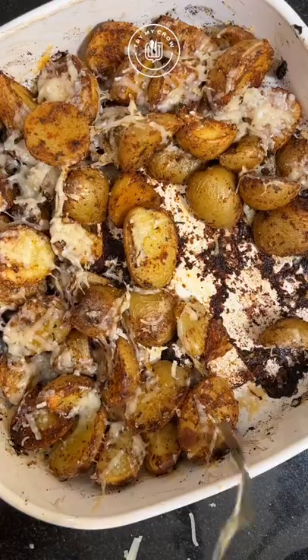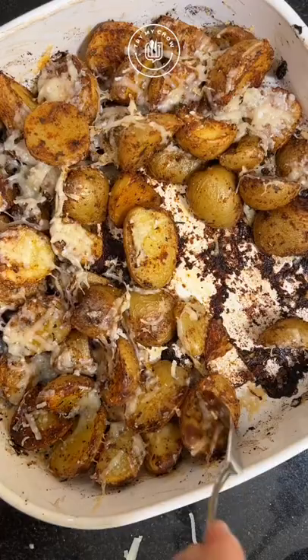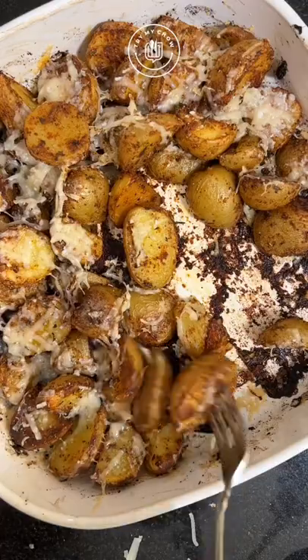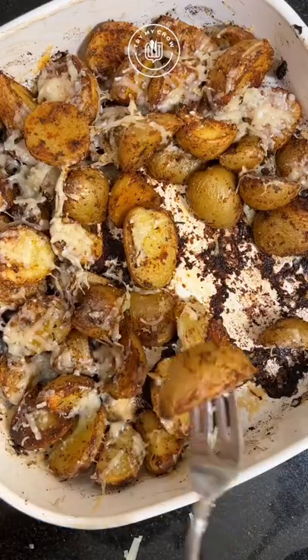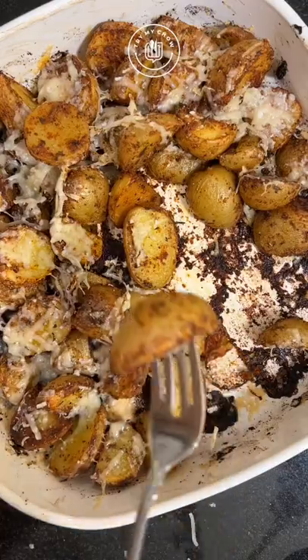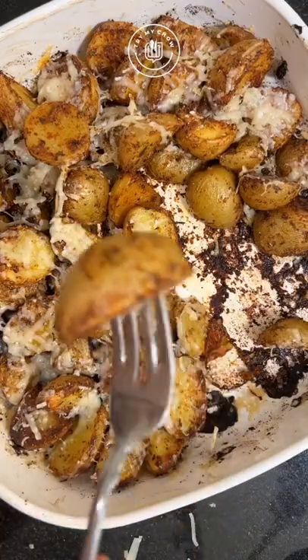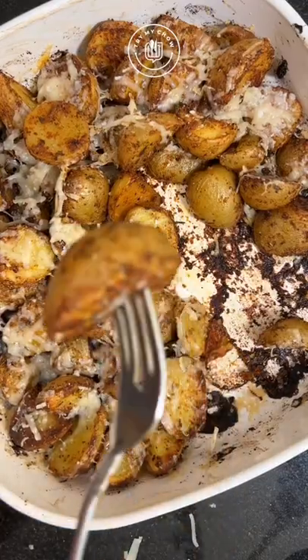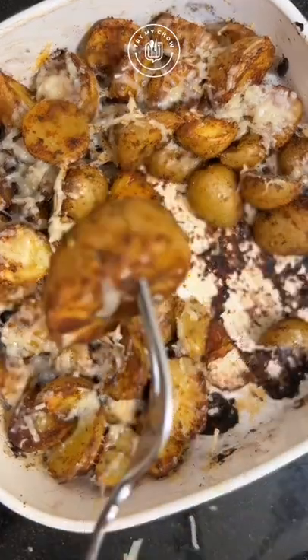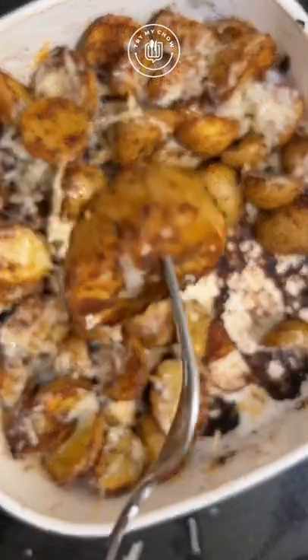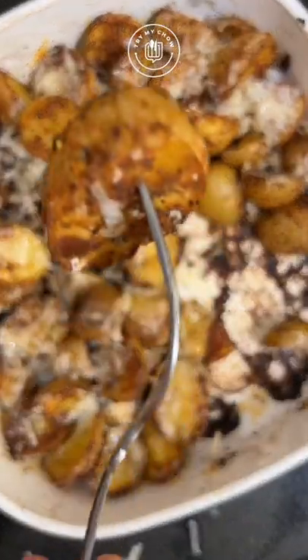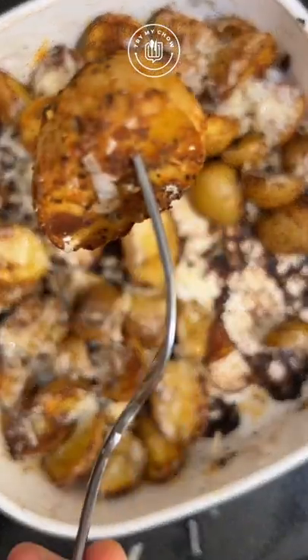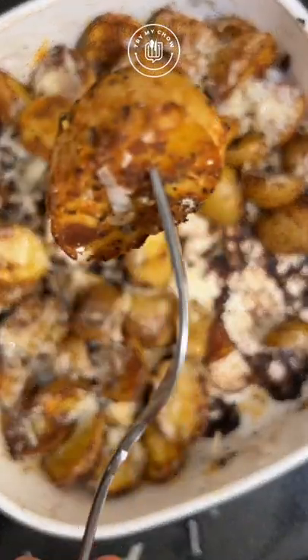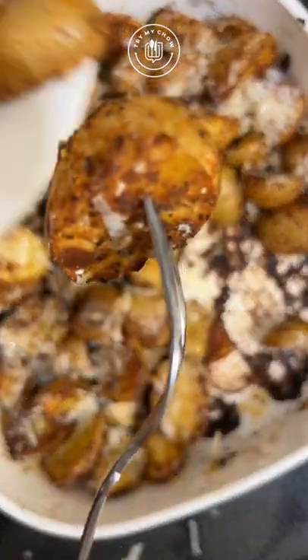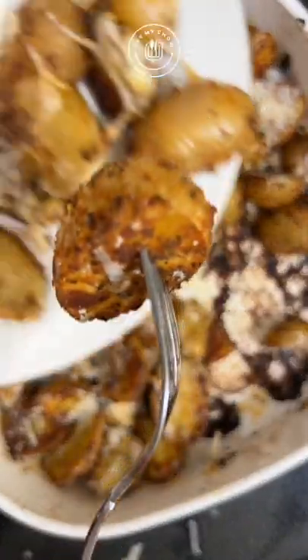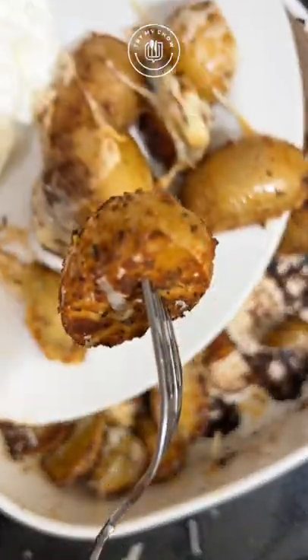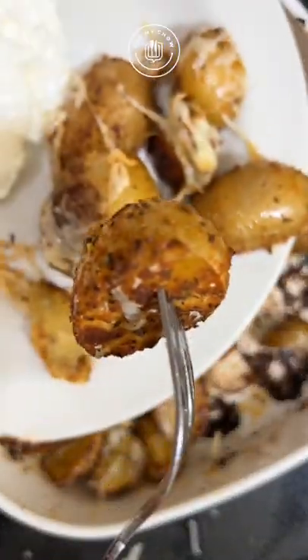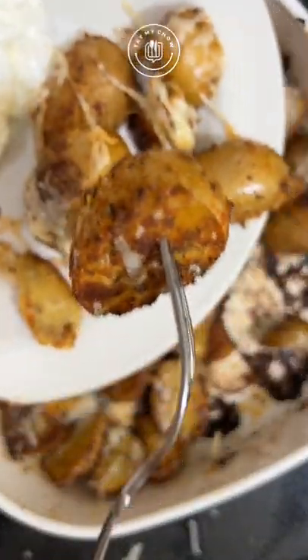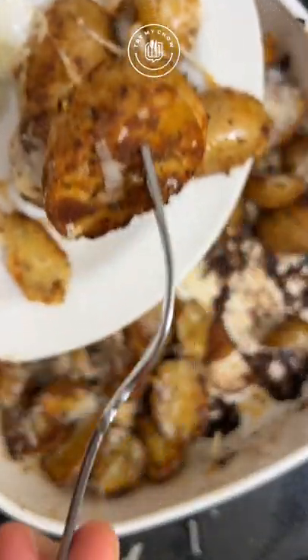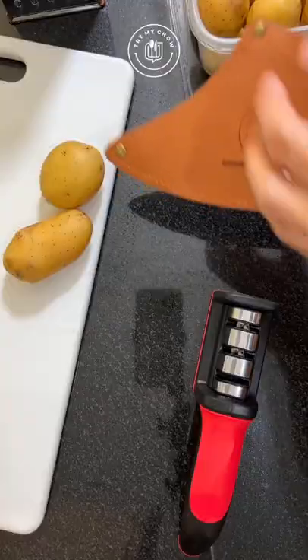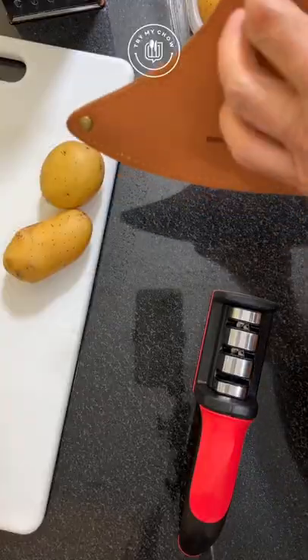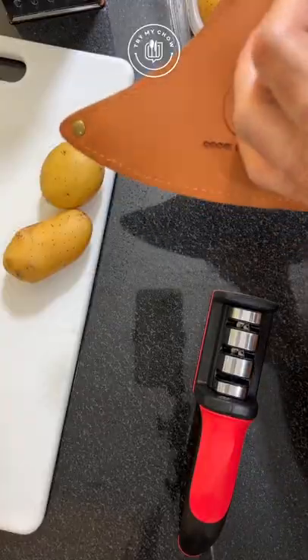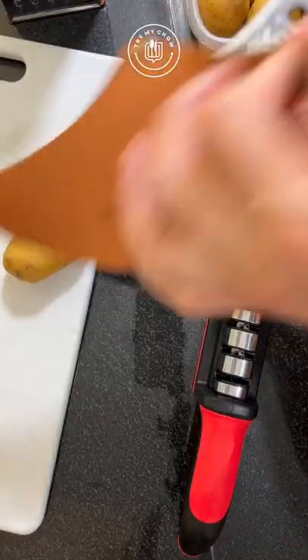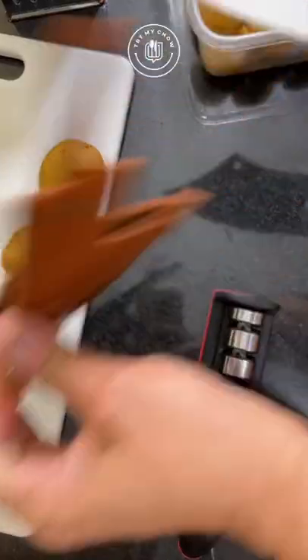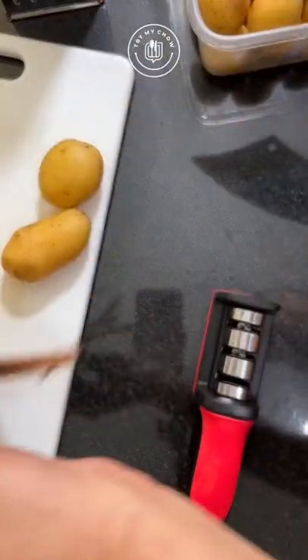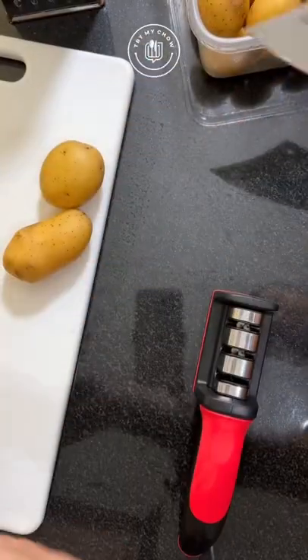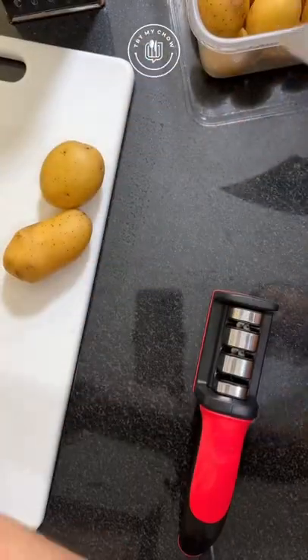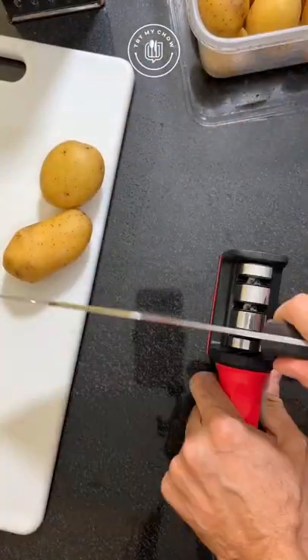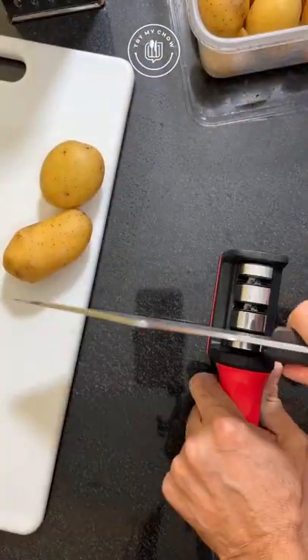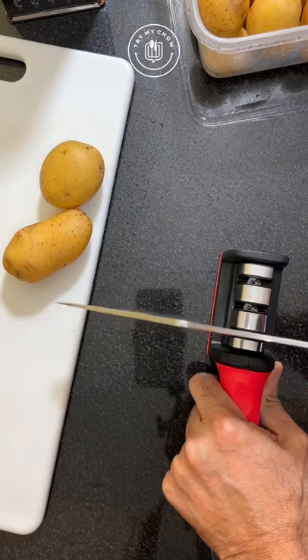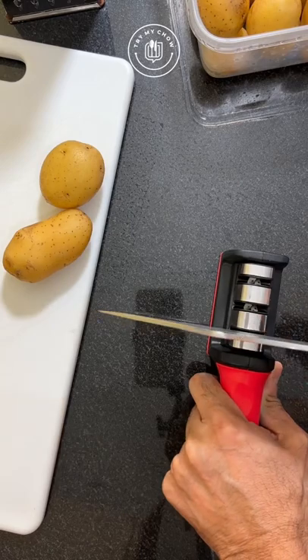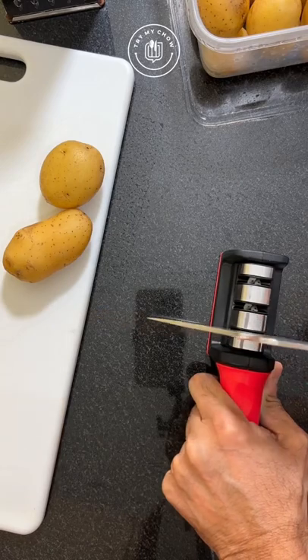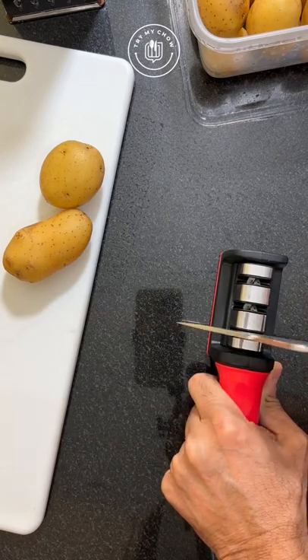You're looking at our roasted potatoes with our Try My Chow Brazilian Creole seasoning. Let's start the show, shall we?